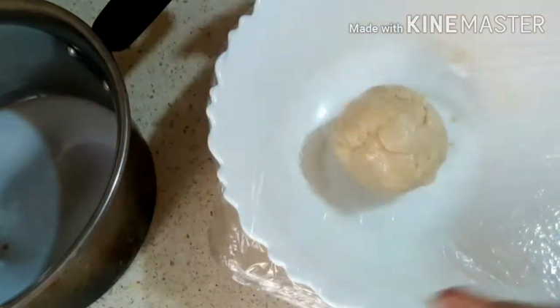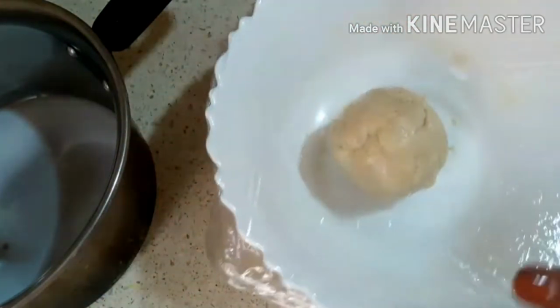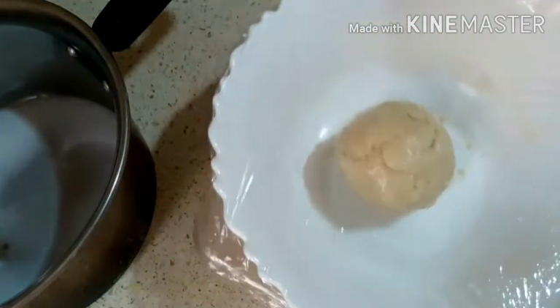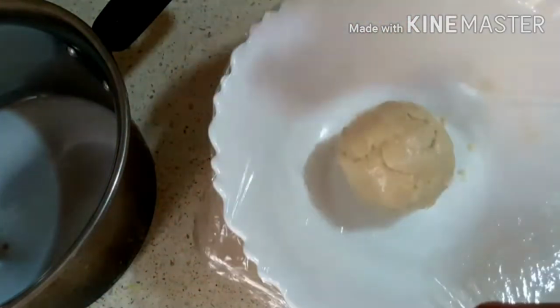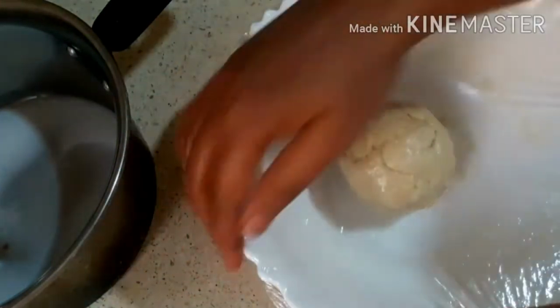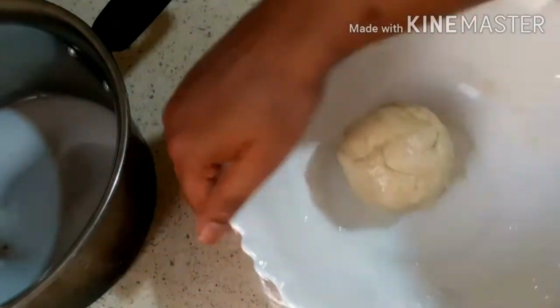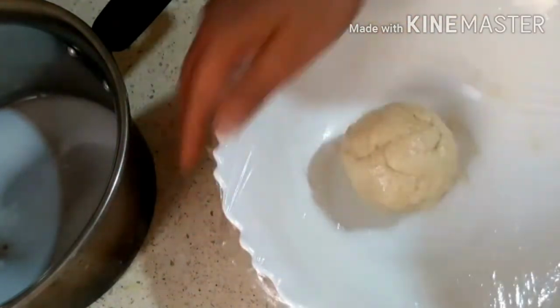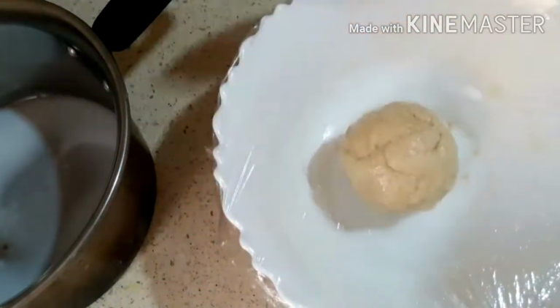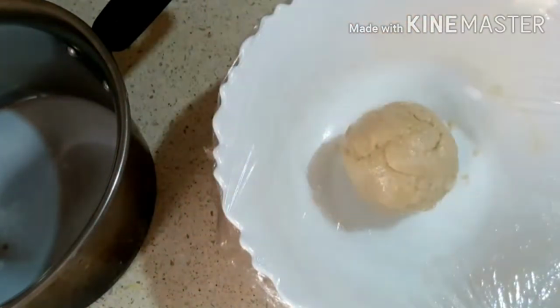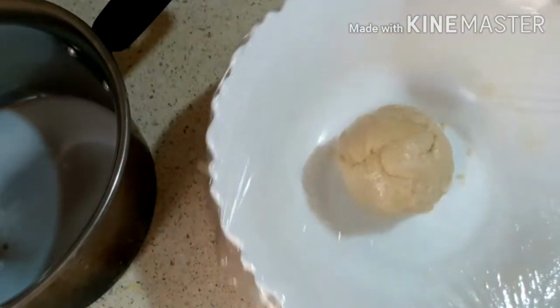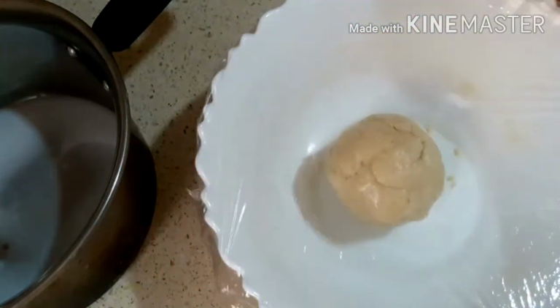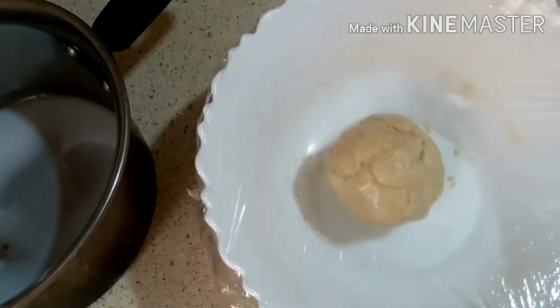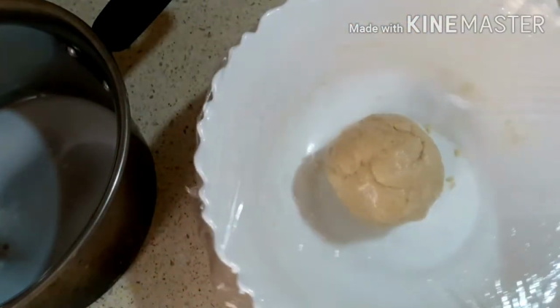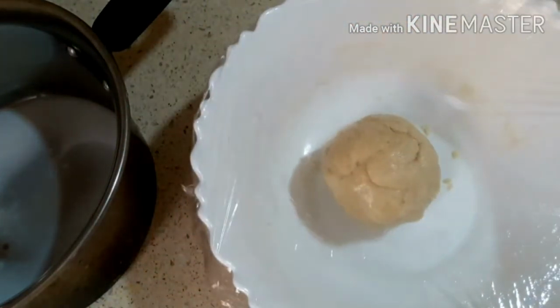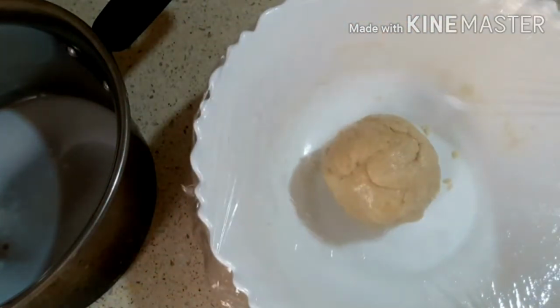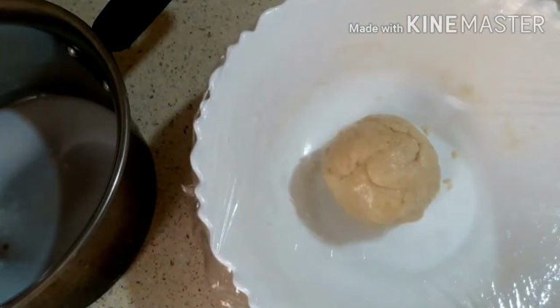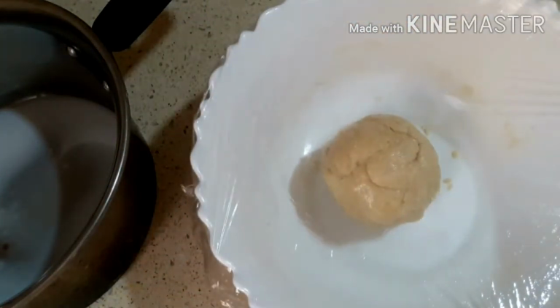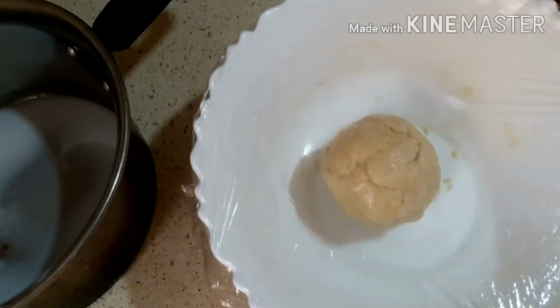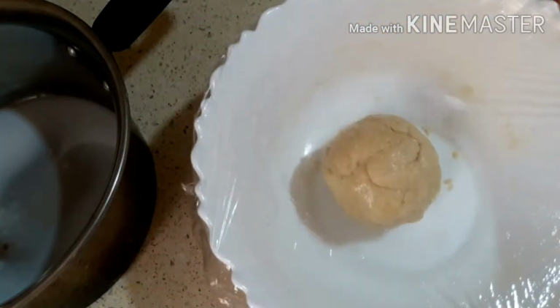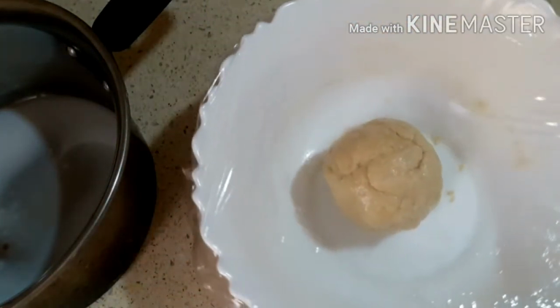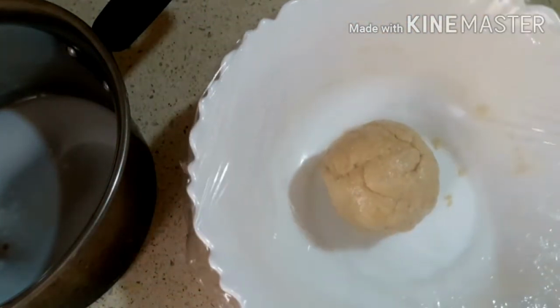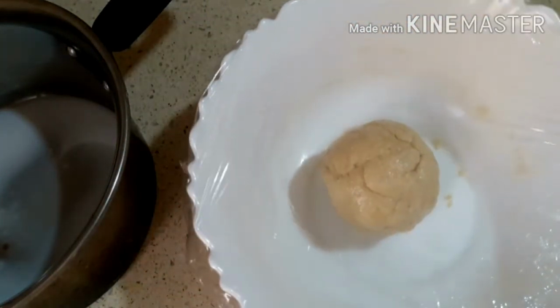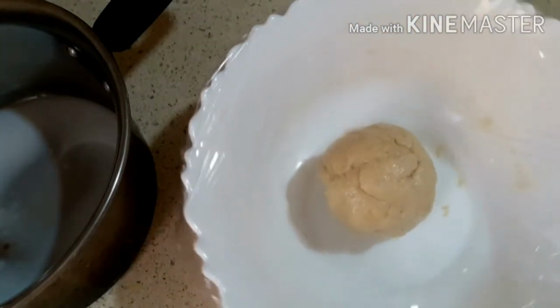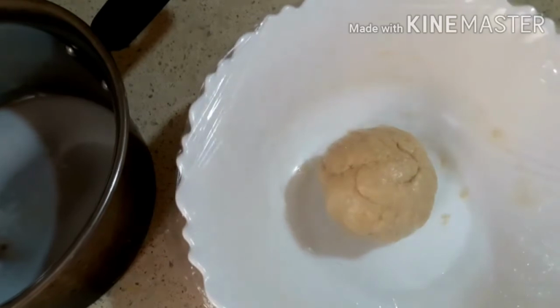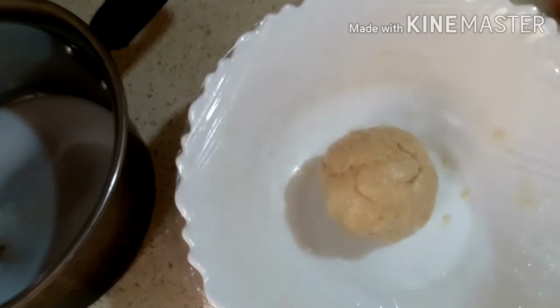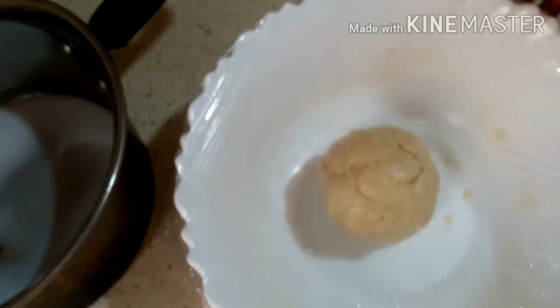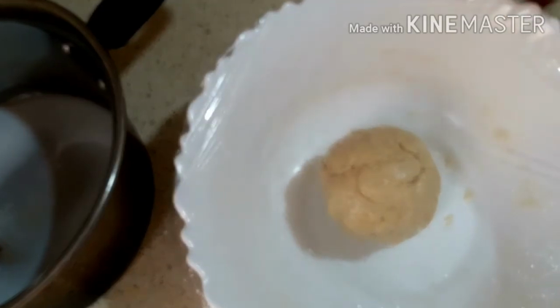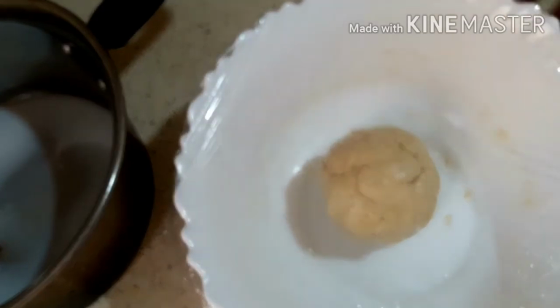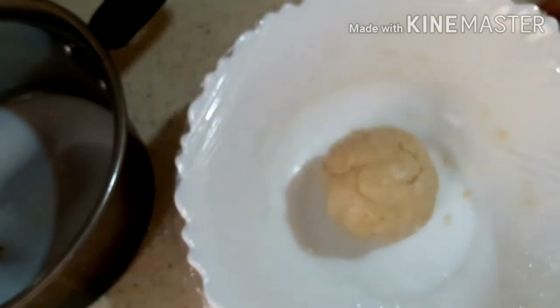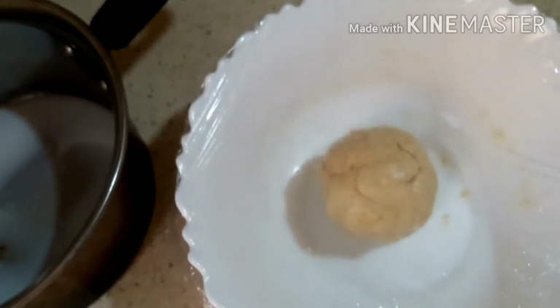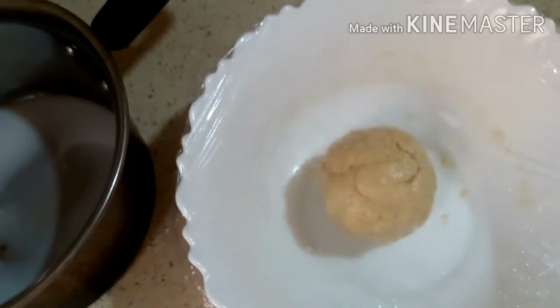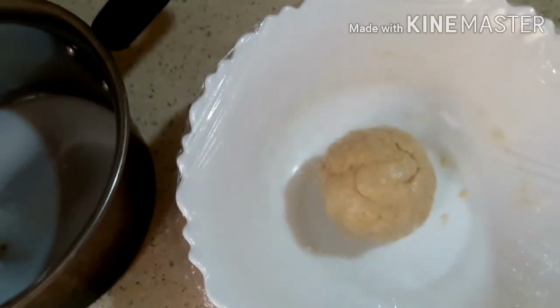Now we will rest the skin for 30 minutes.